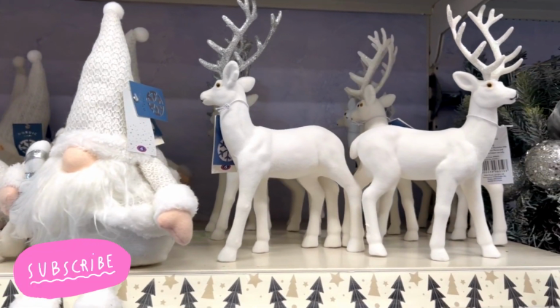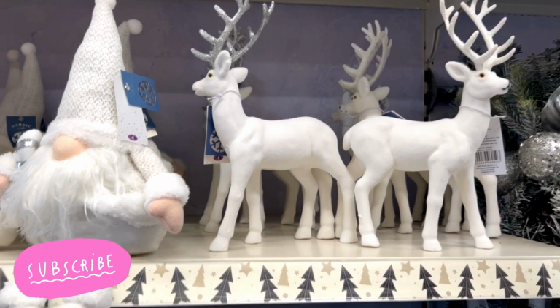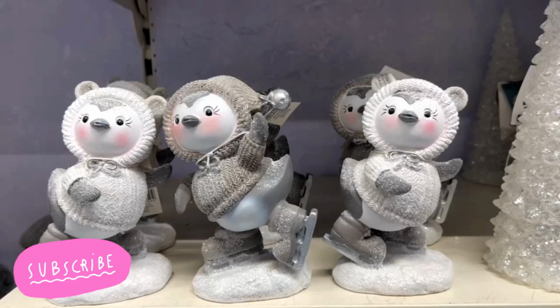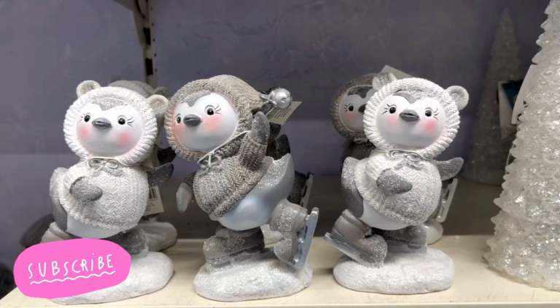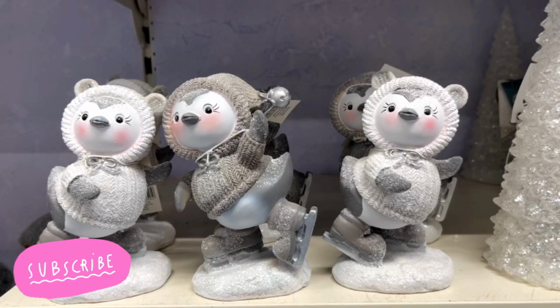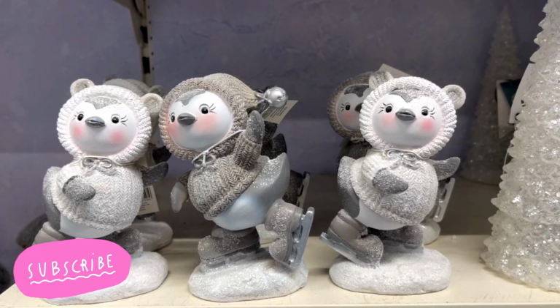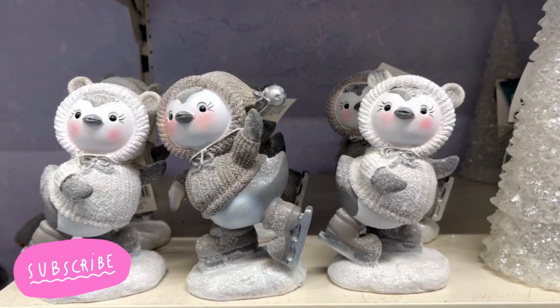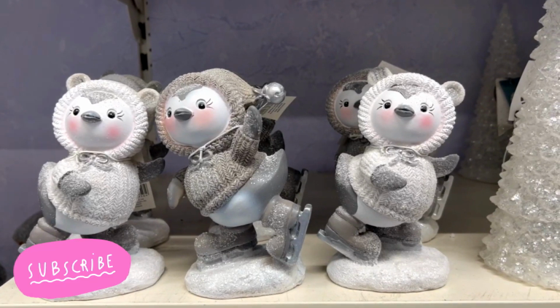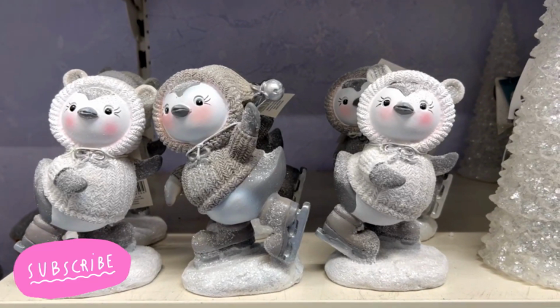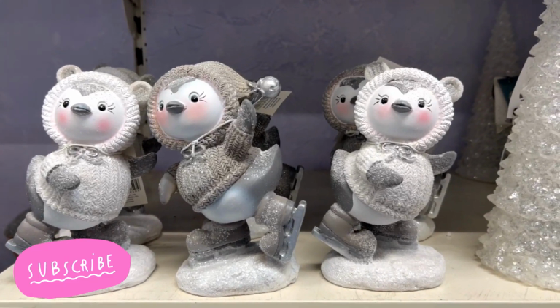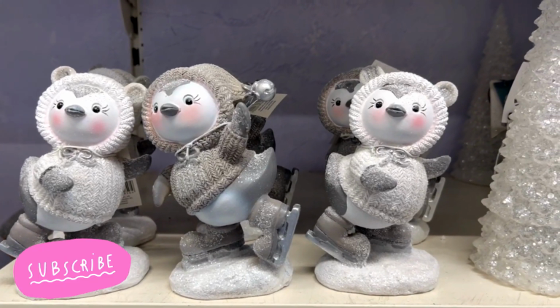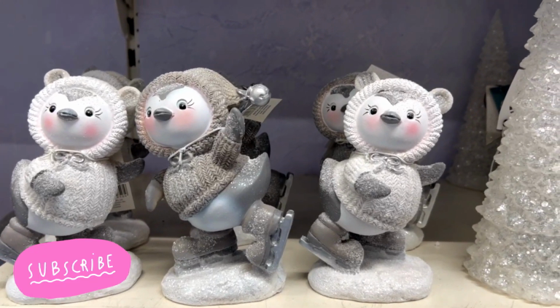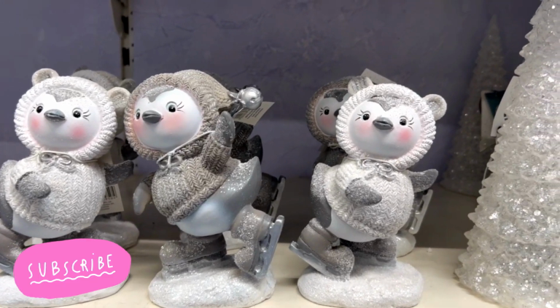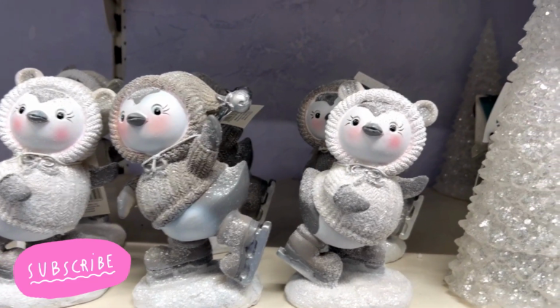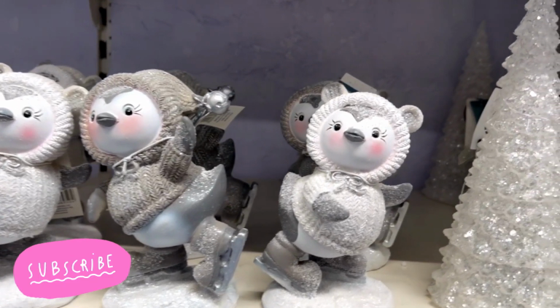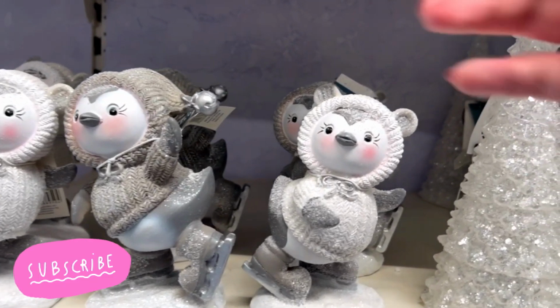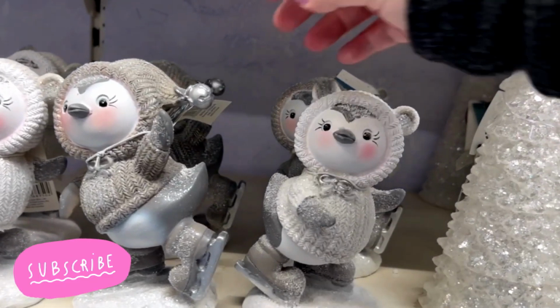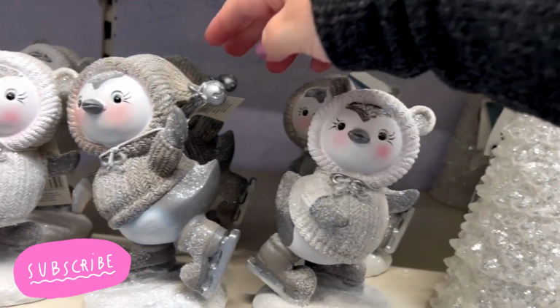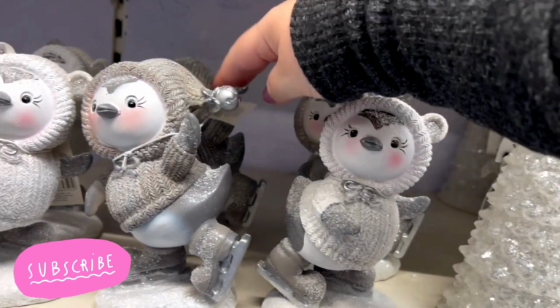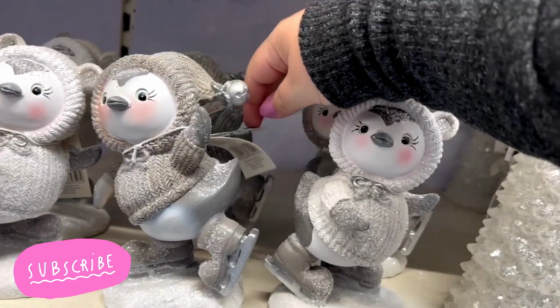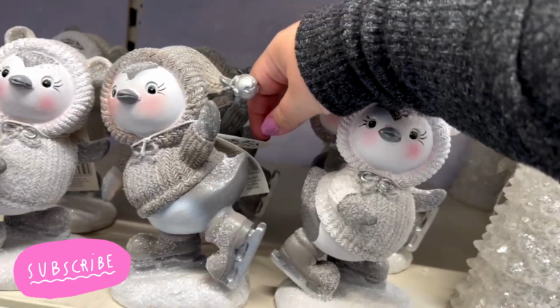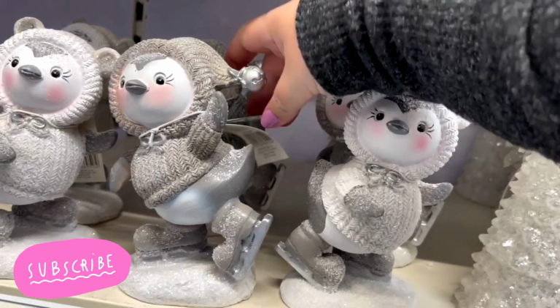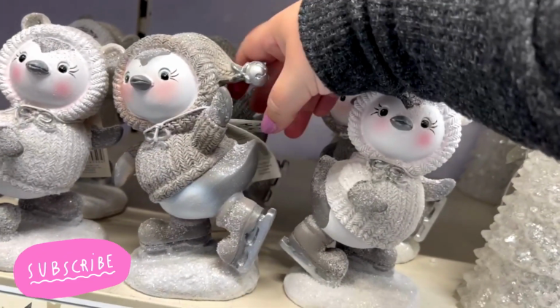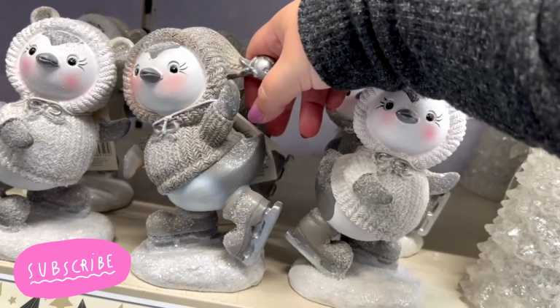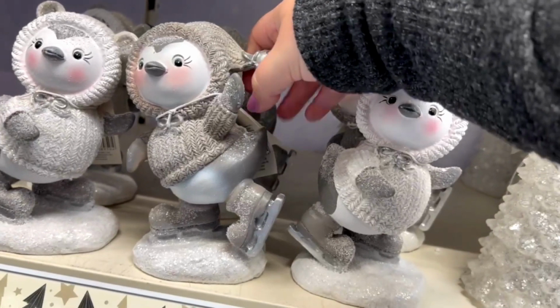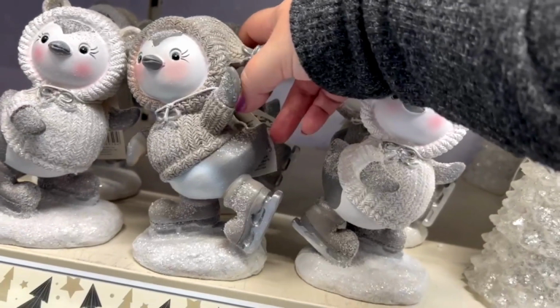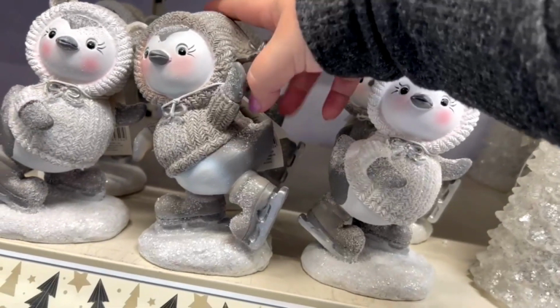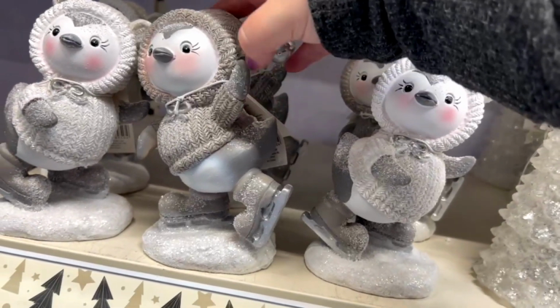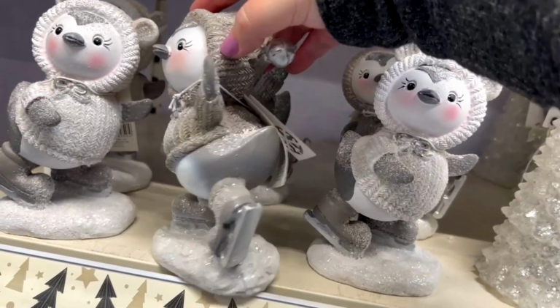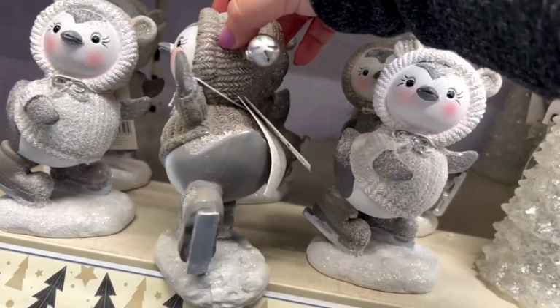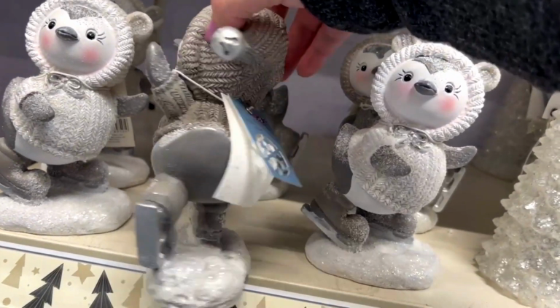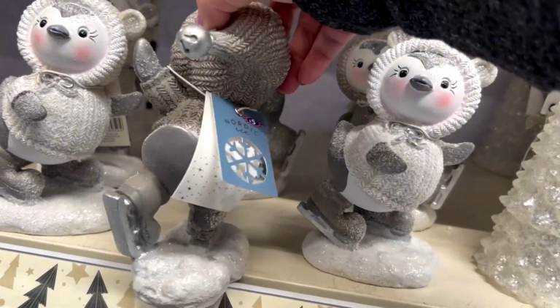Hello friends, welcome and welcome back to my channel. In today's video we are going to B&M to see their Christmas collection.